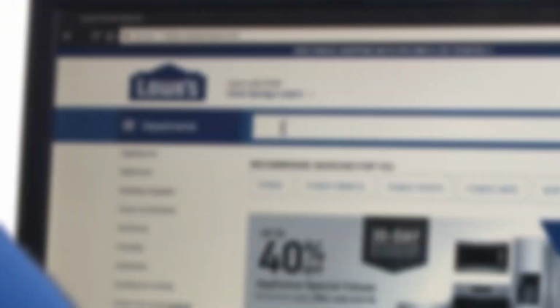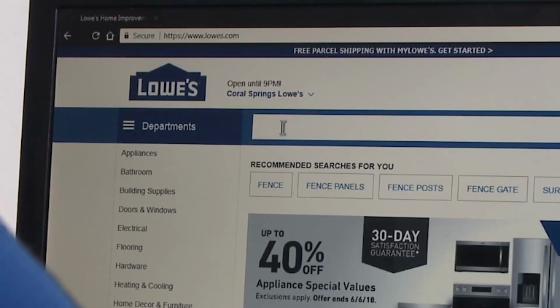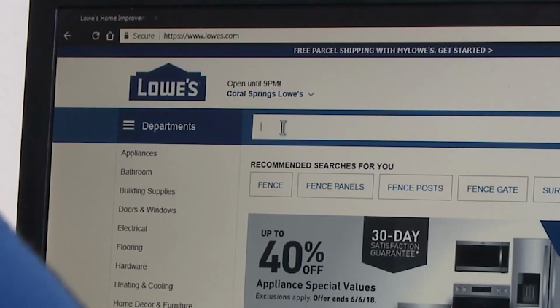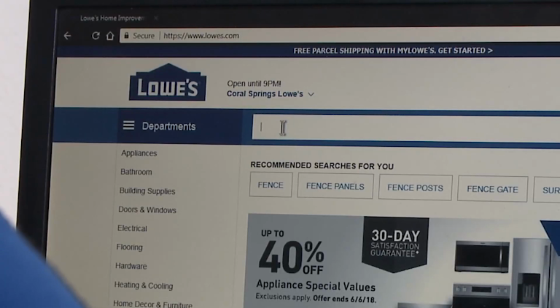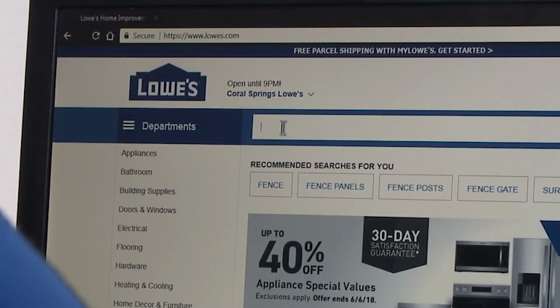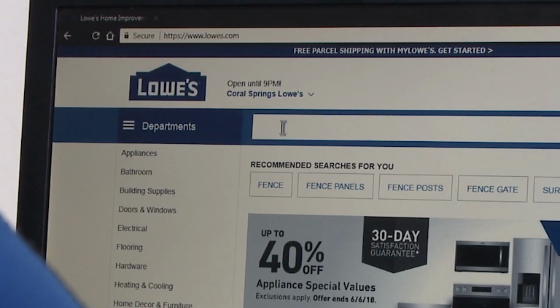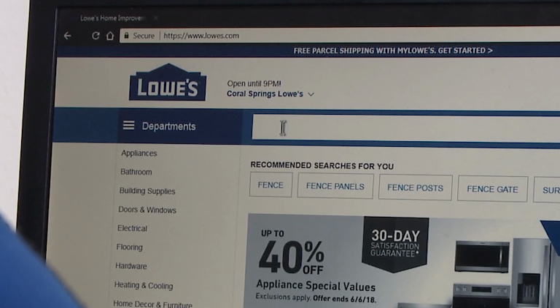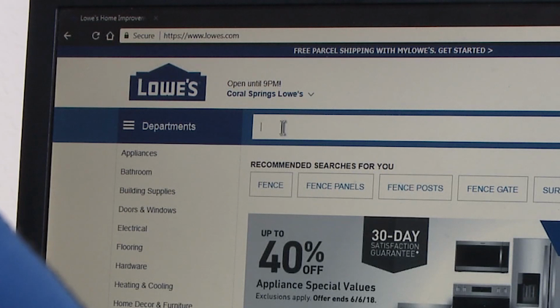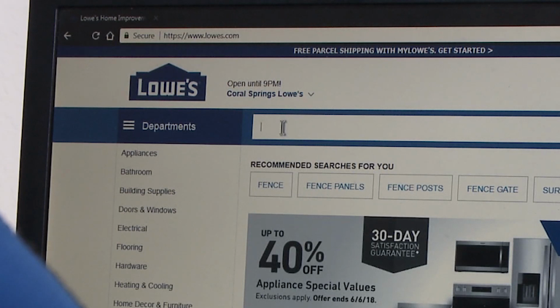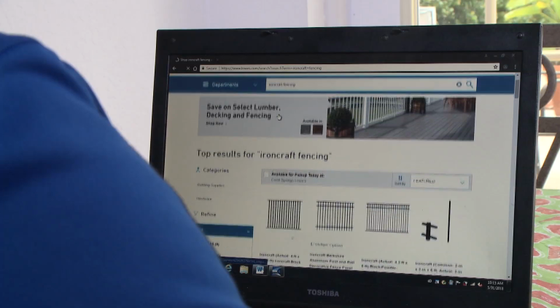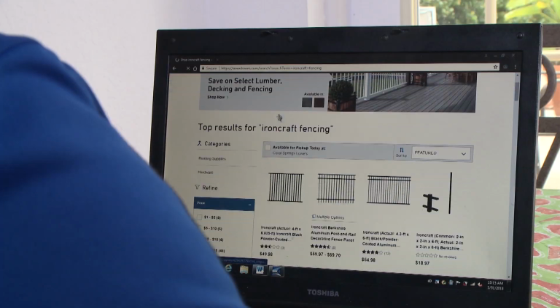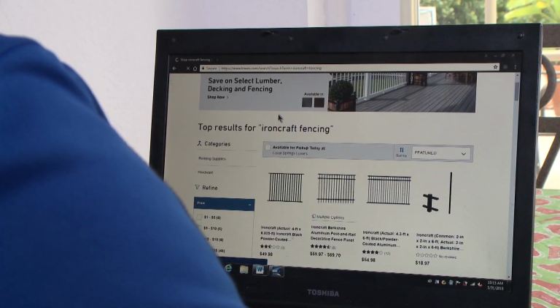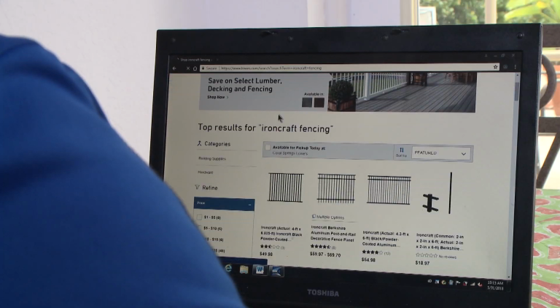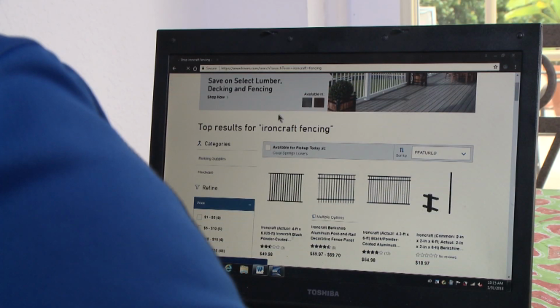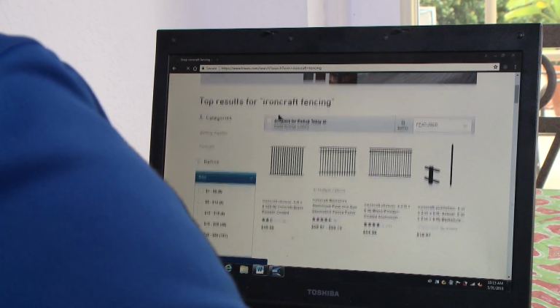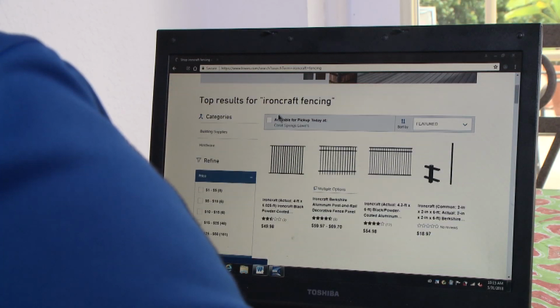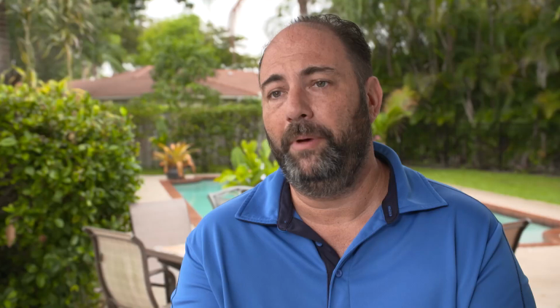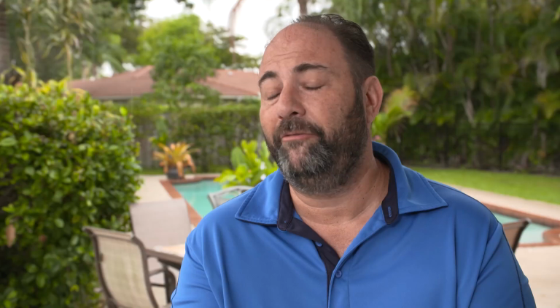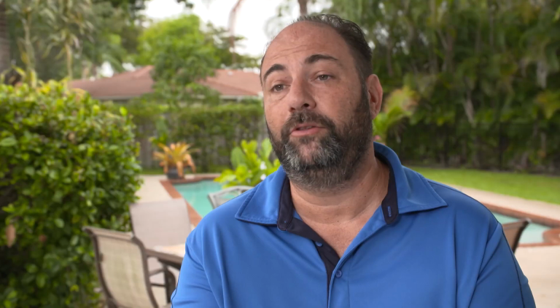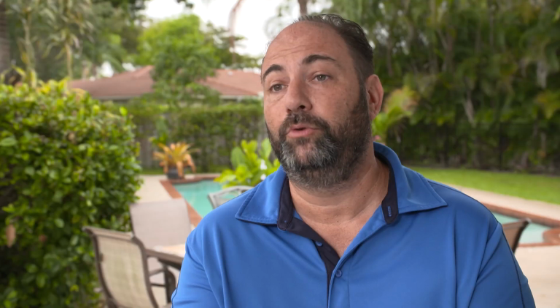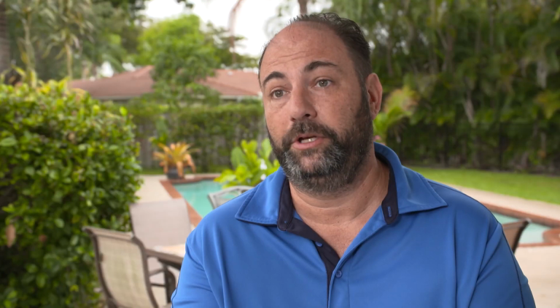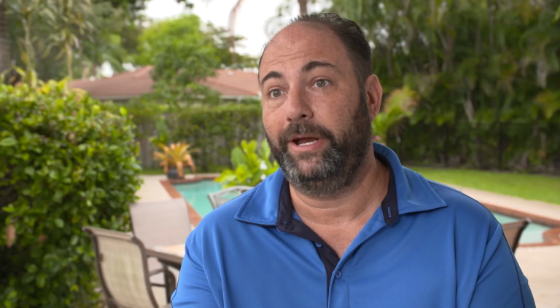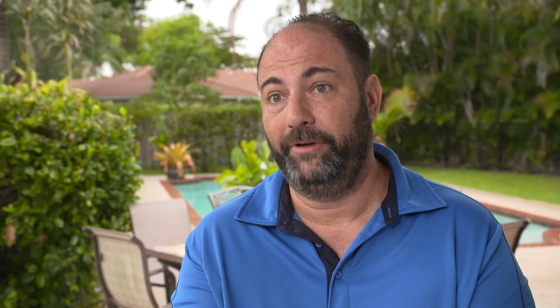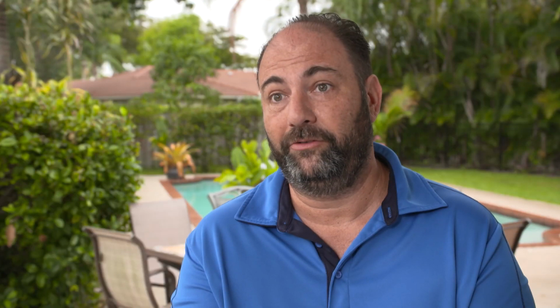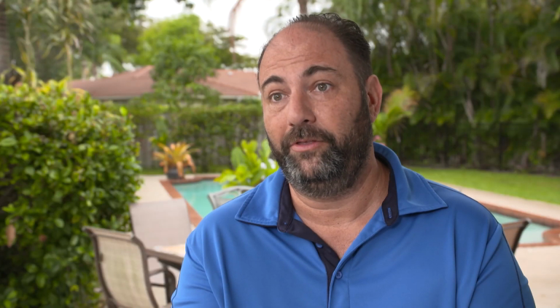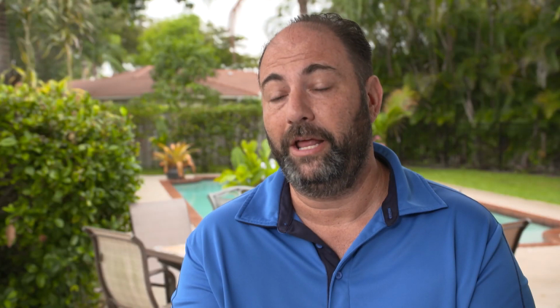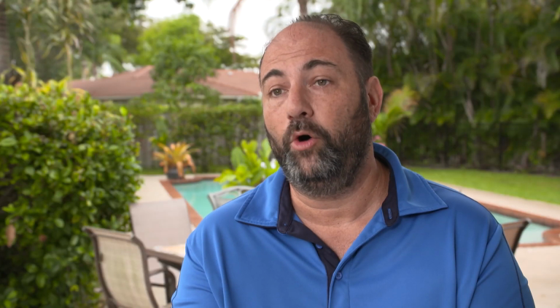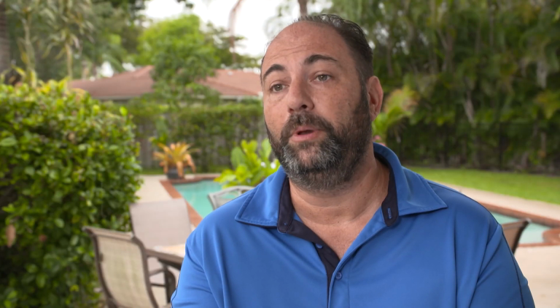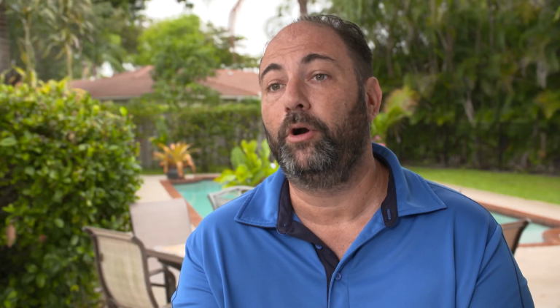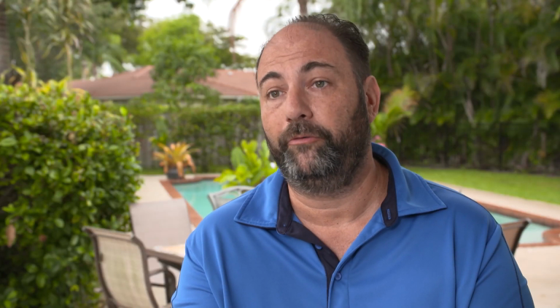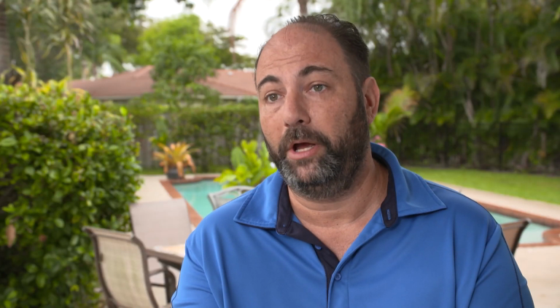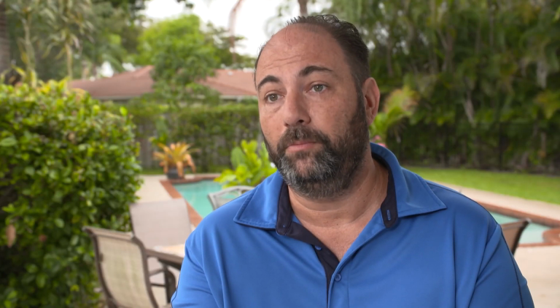So I started looking online. I went to Lowes.com and I found a really great fence that I thought would be perfect for my home.